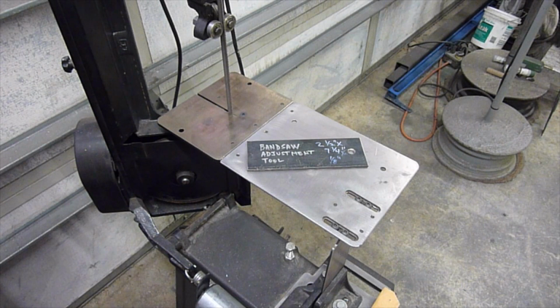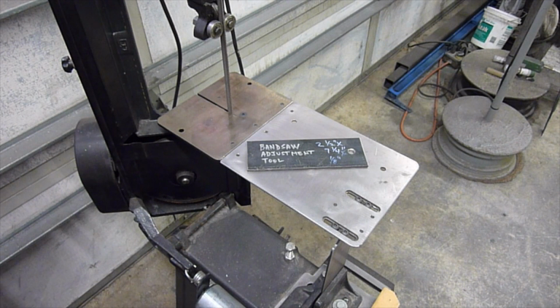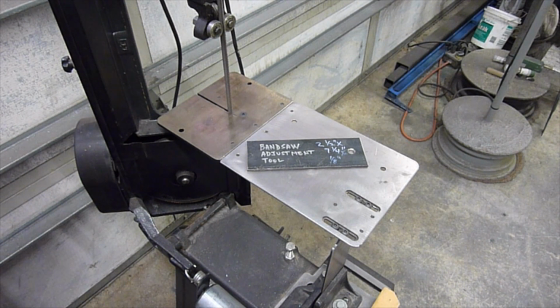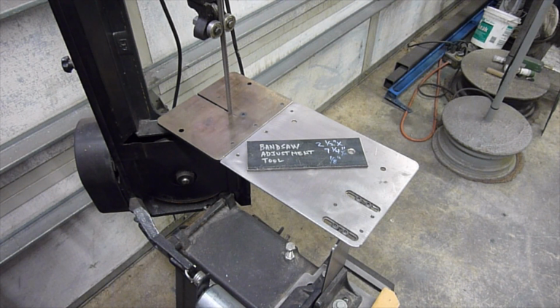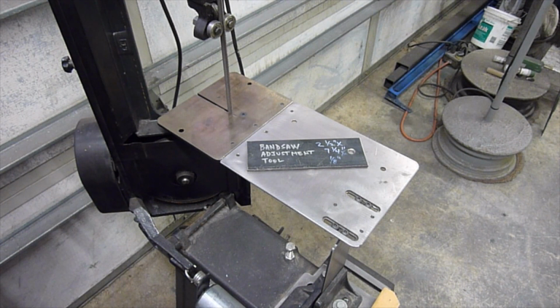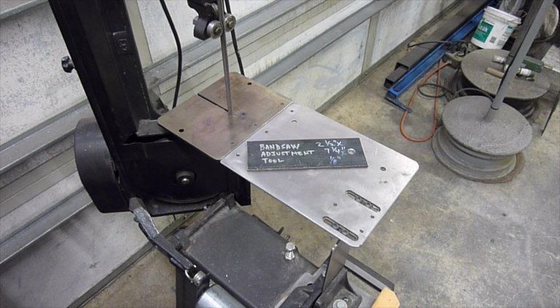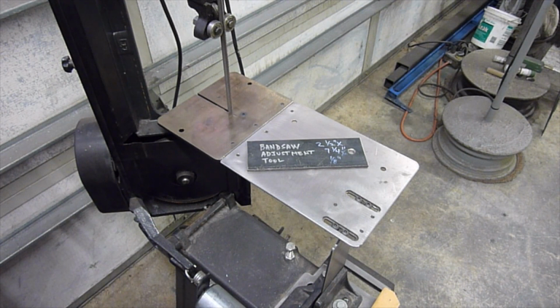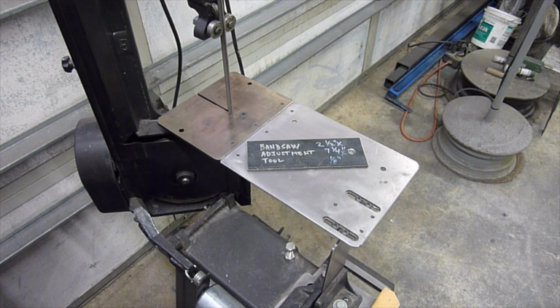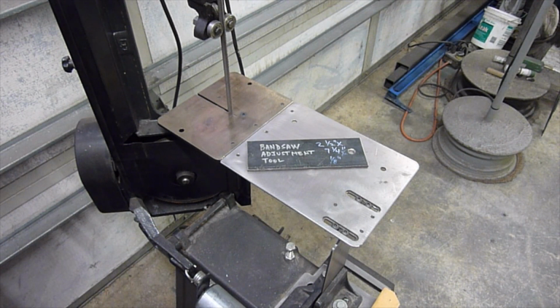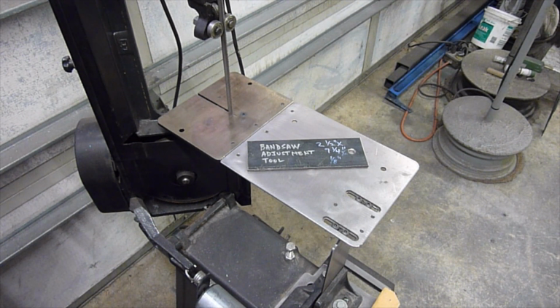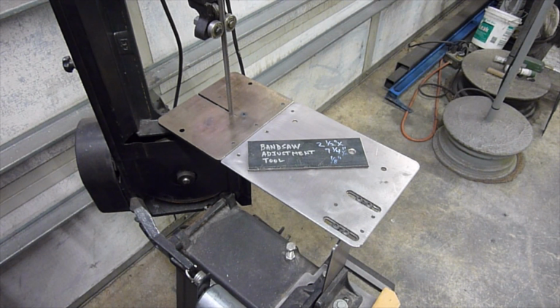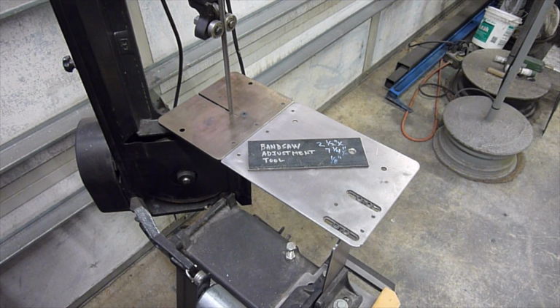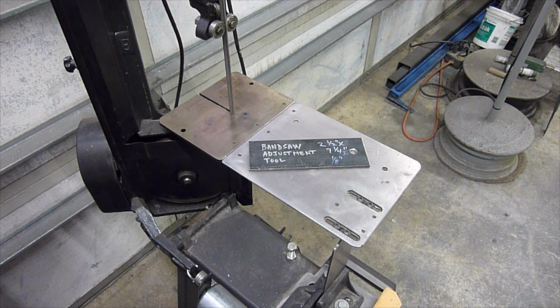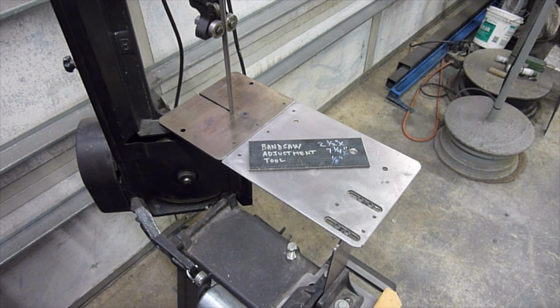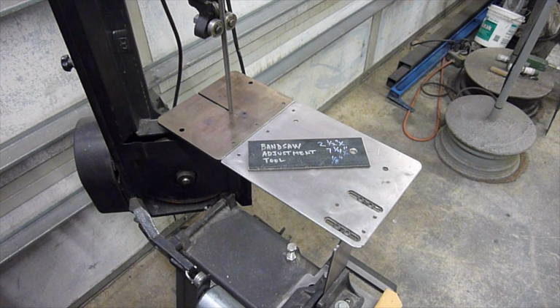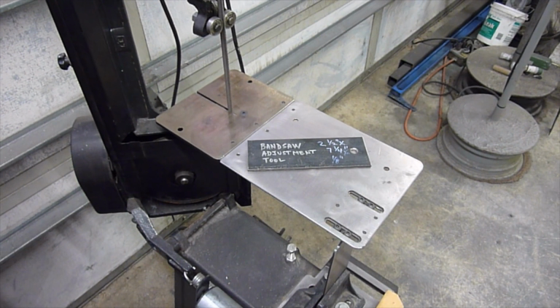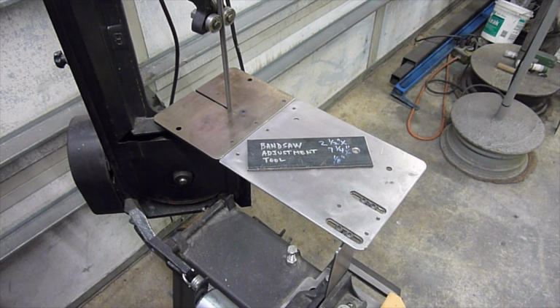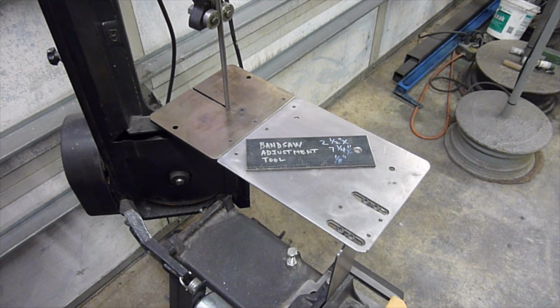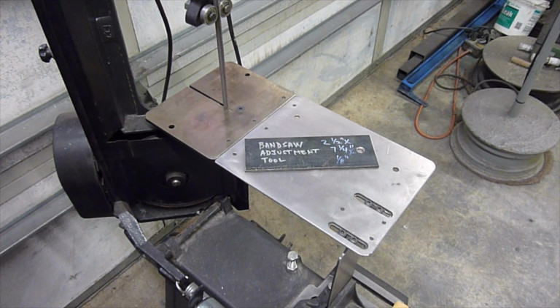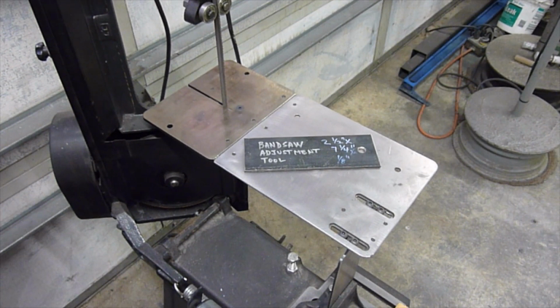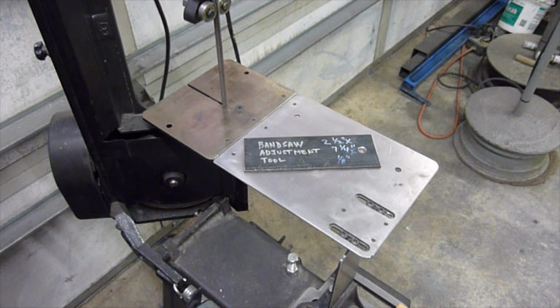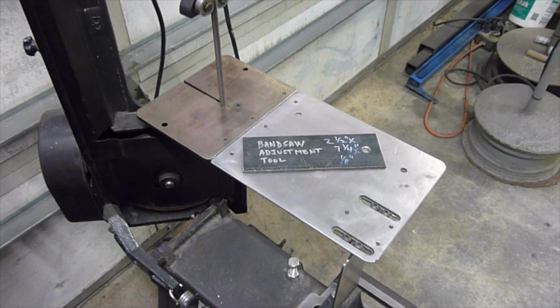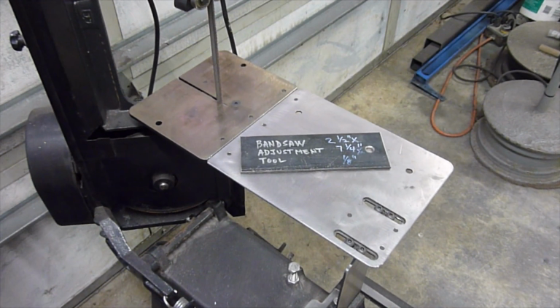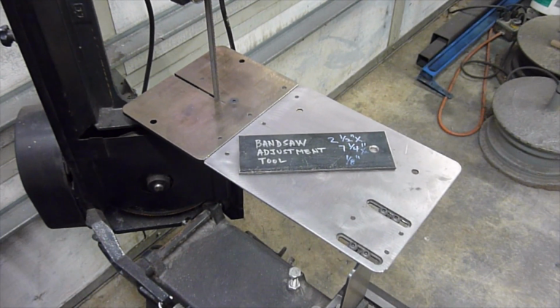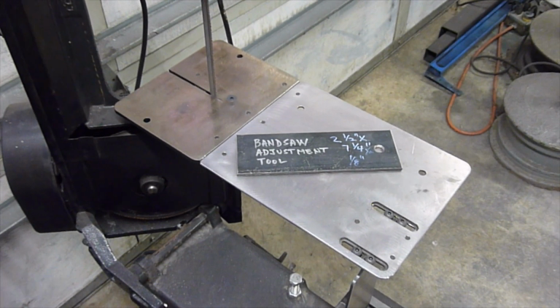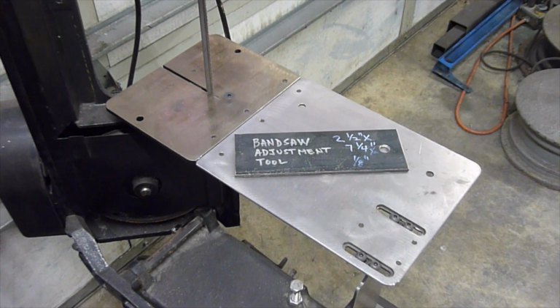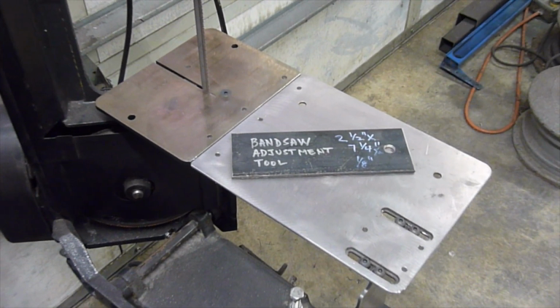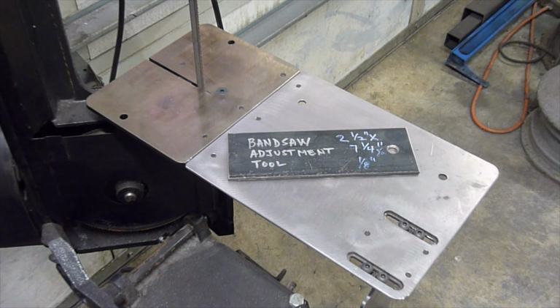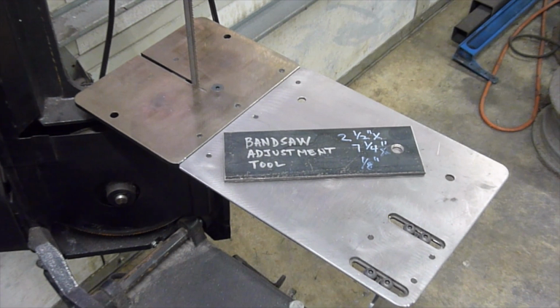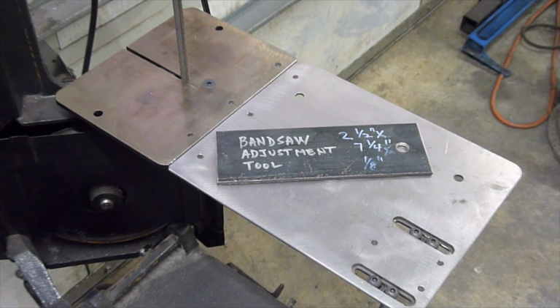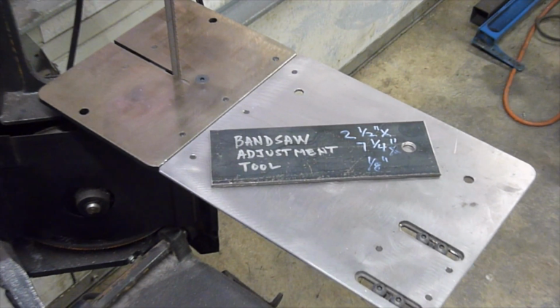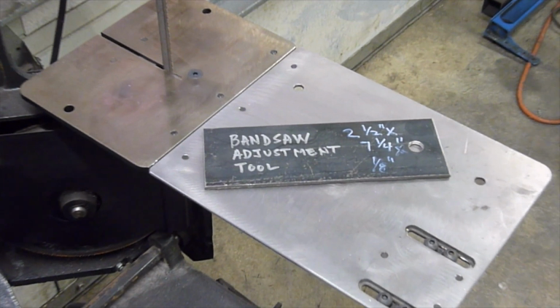This is the quintessential blade guide adjustment tool. Please make something similar if you haven't already.